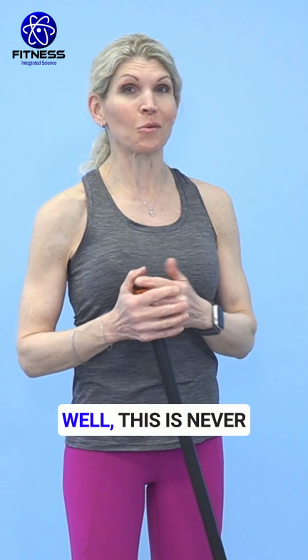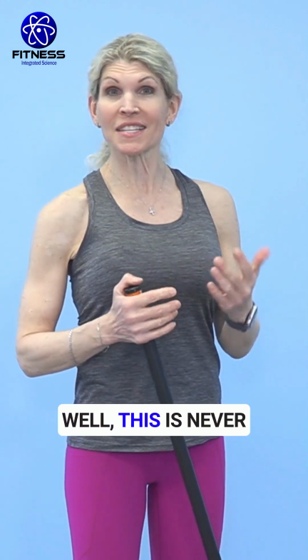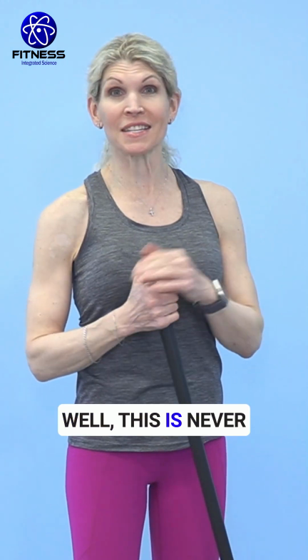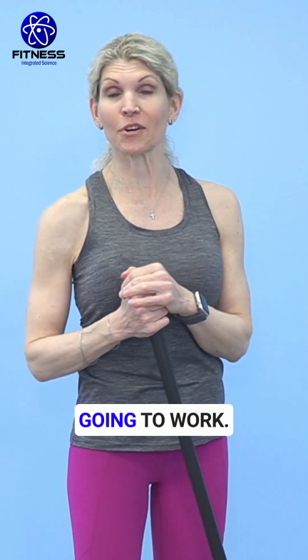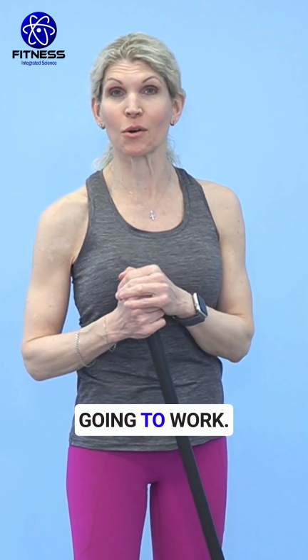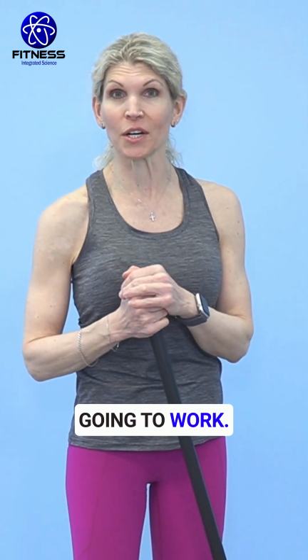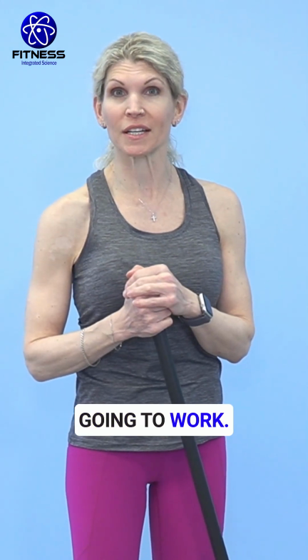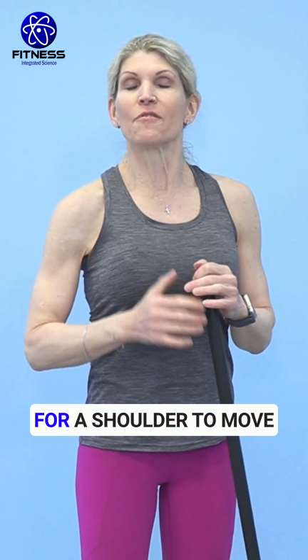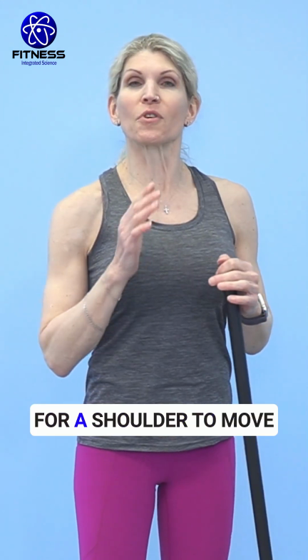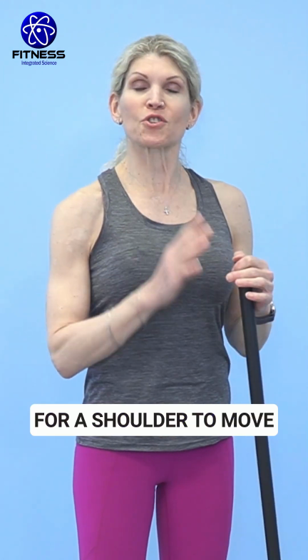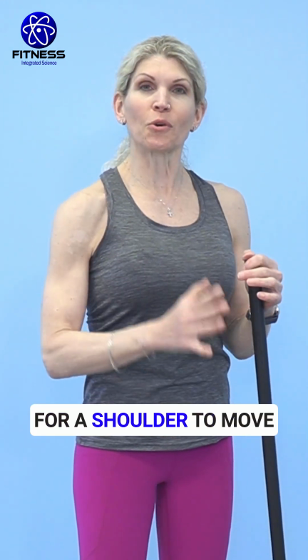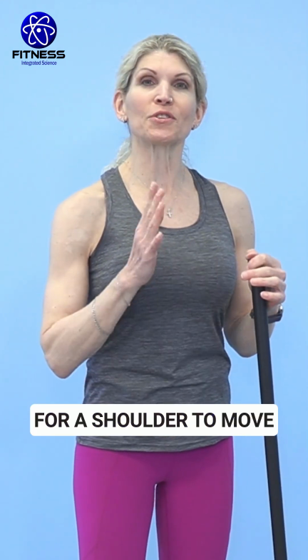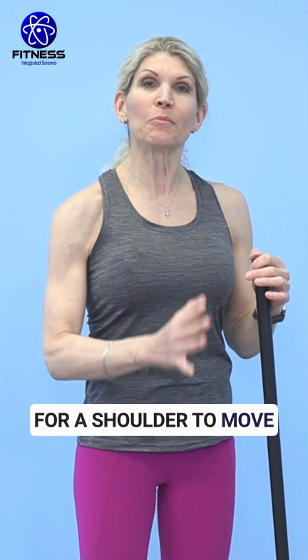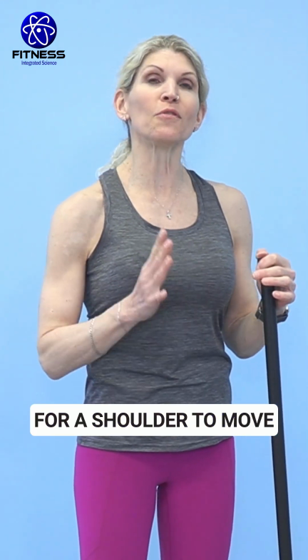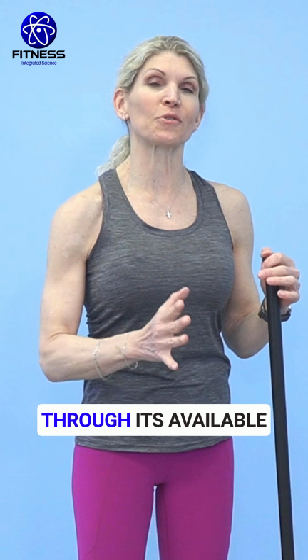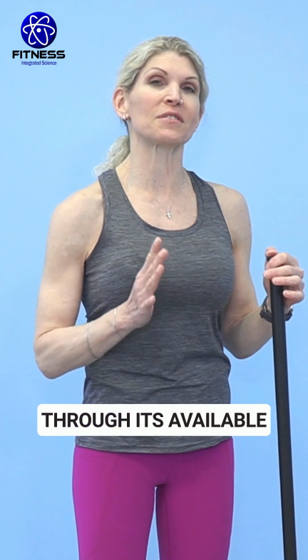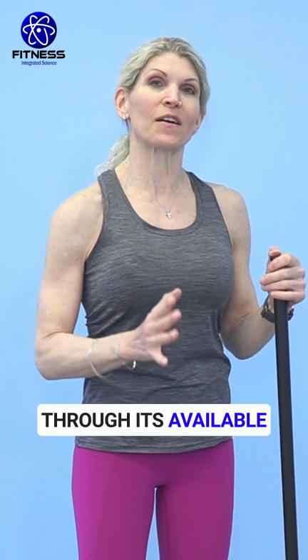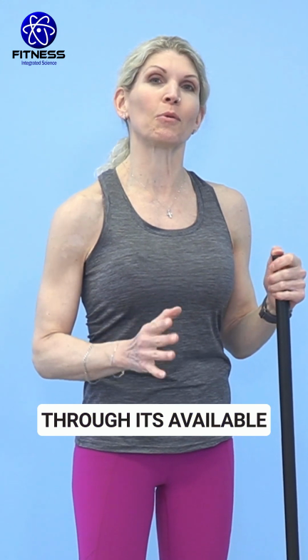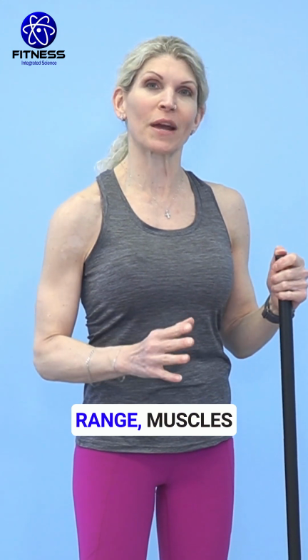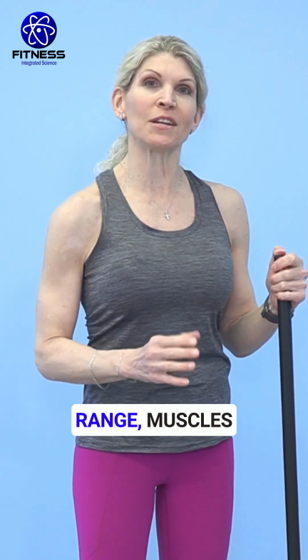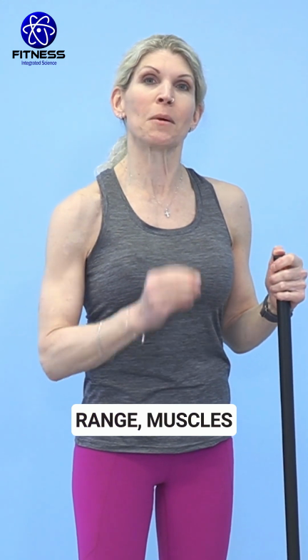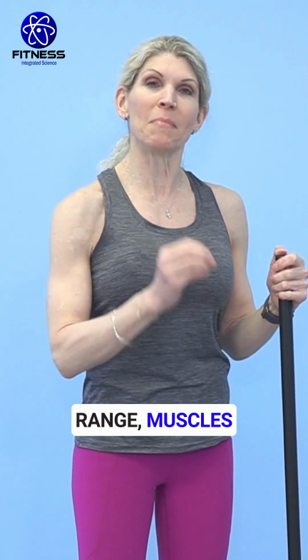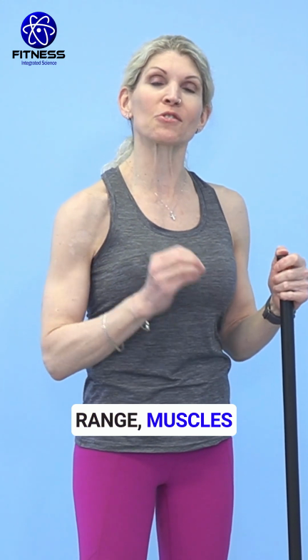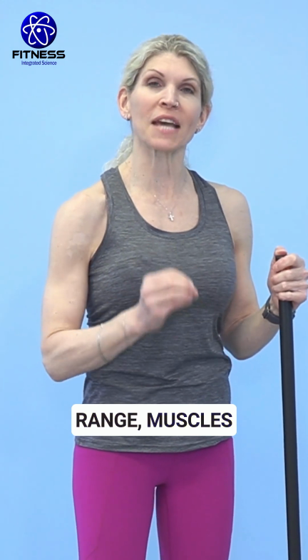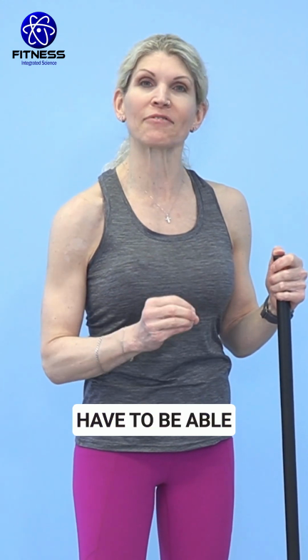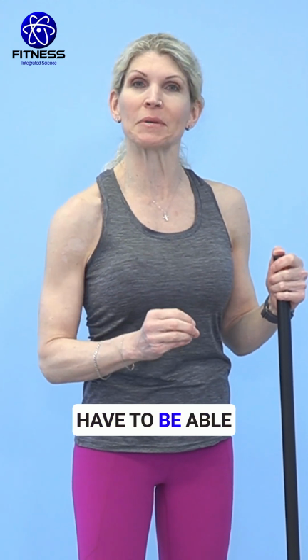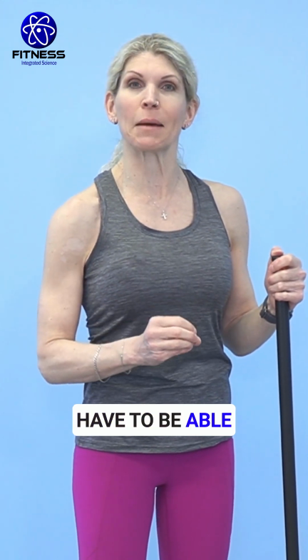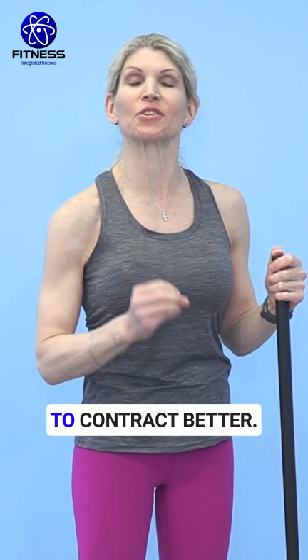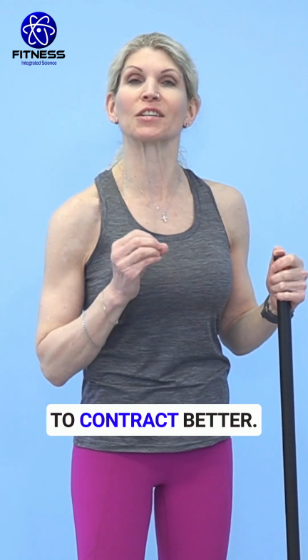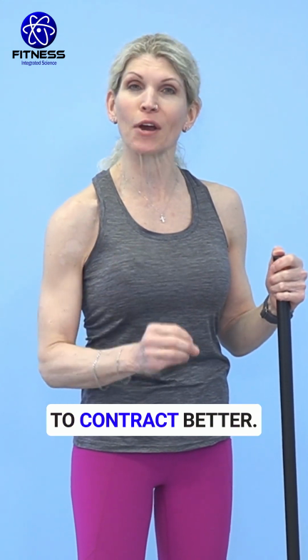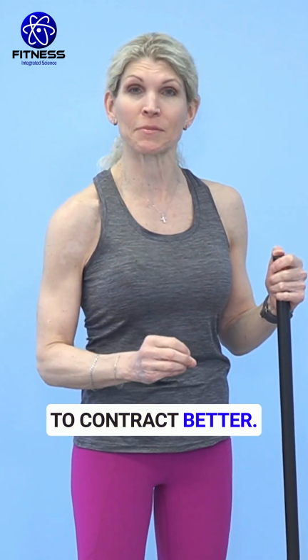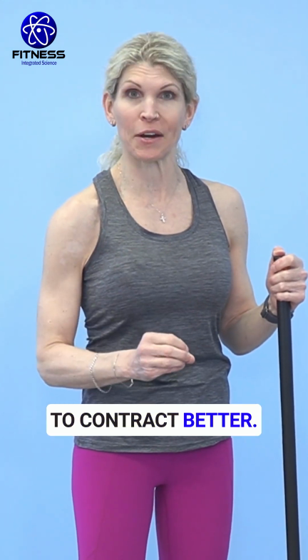Well, this is never going to work. For a shoulder to move through its available range, muscles have to be able to contract better.